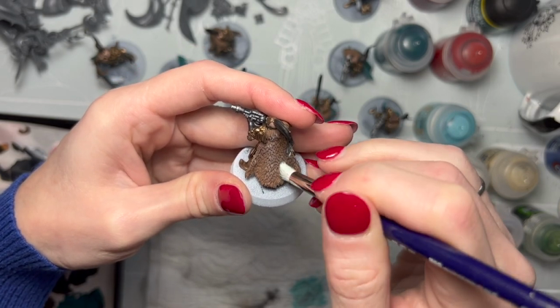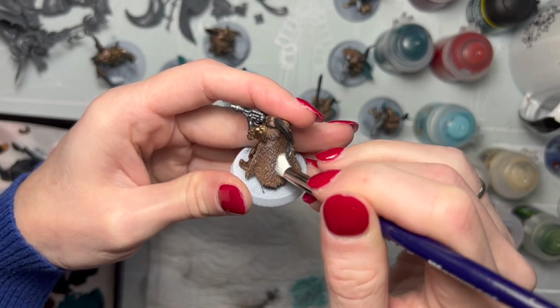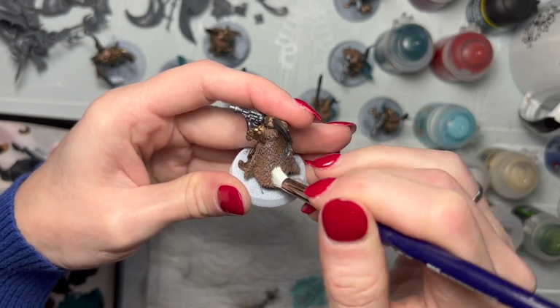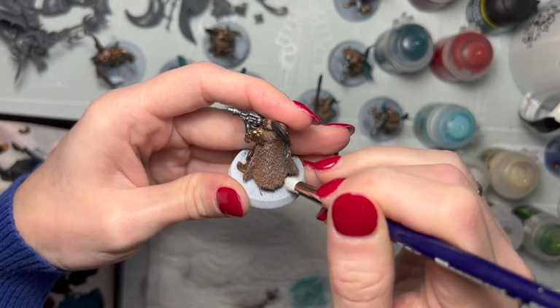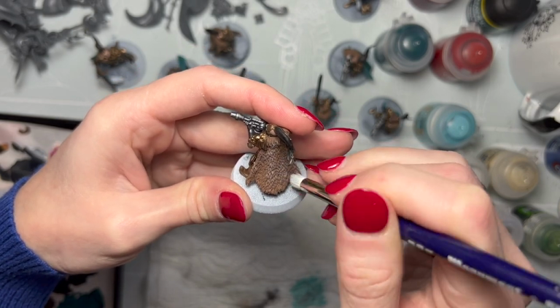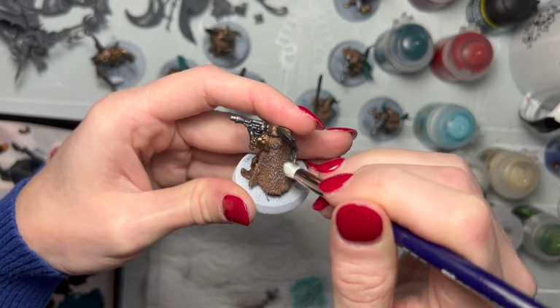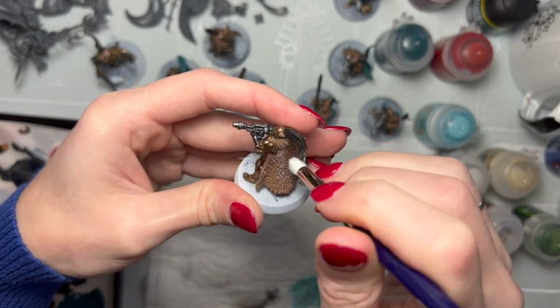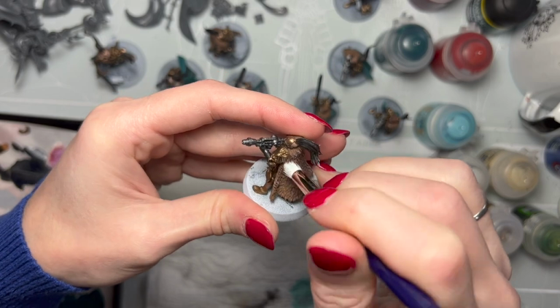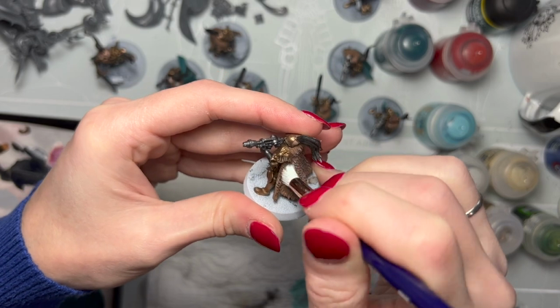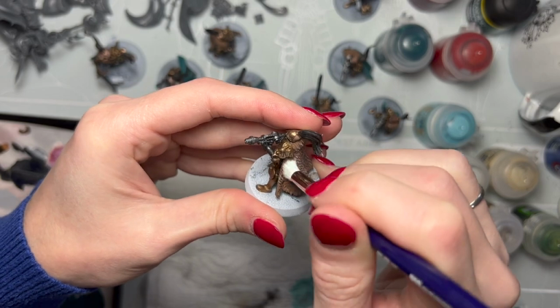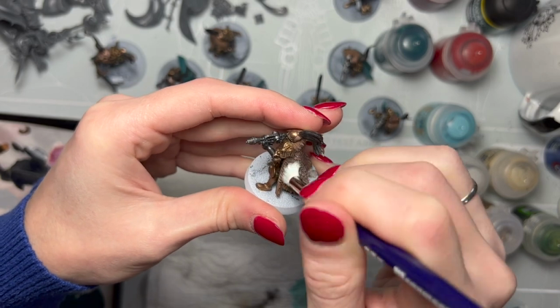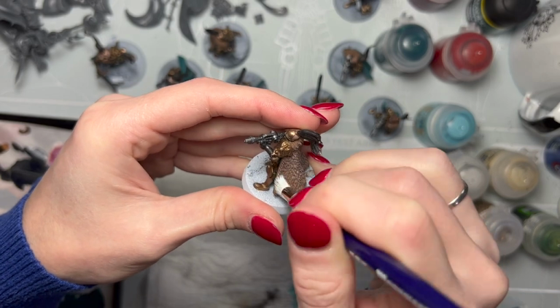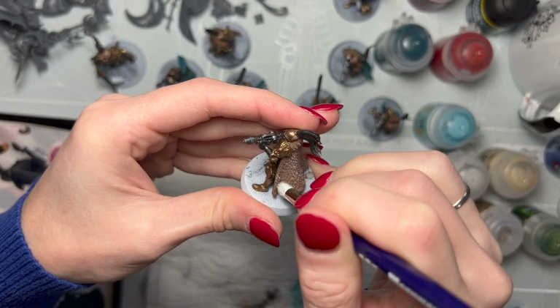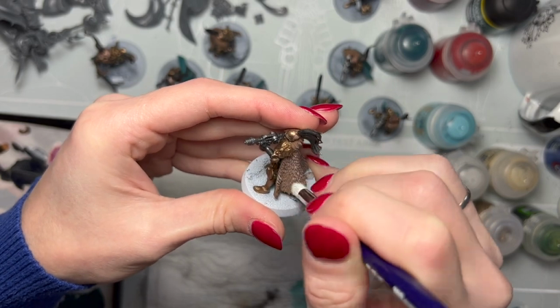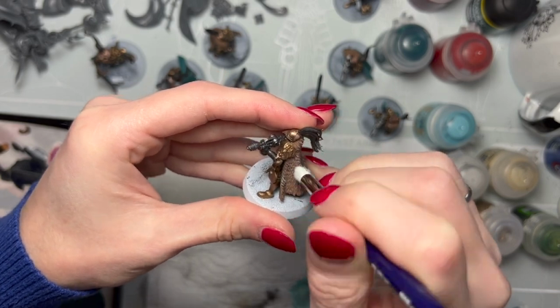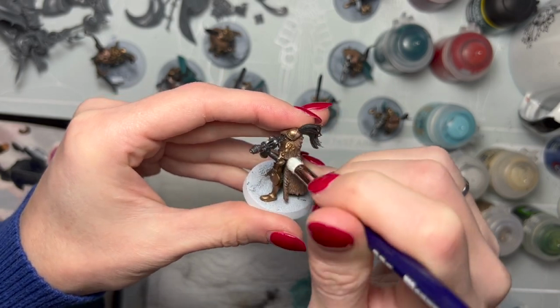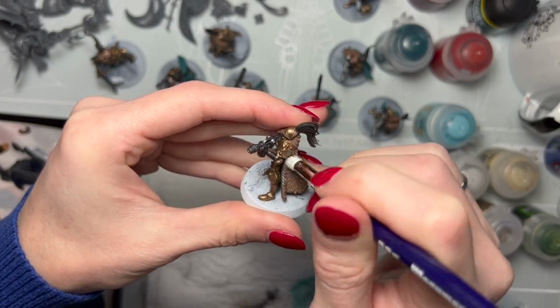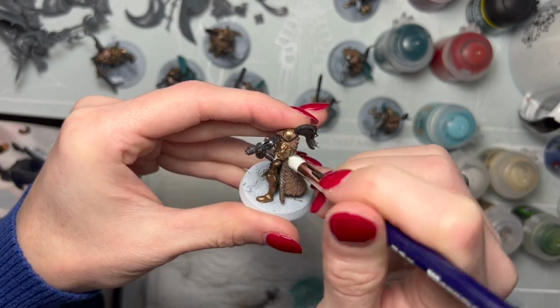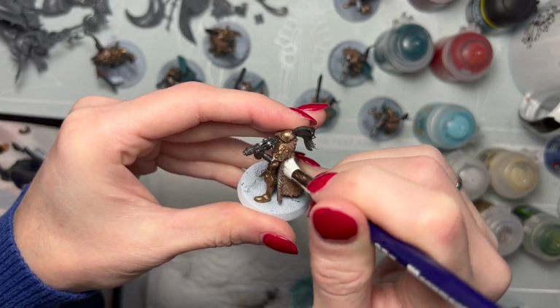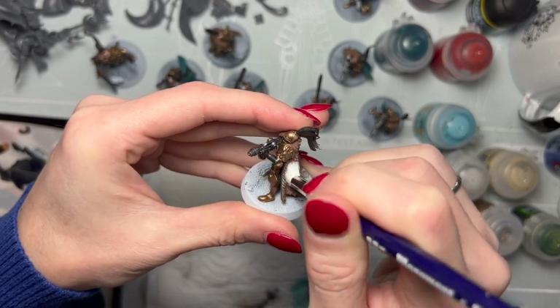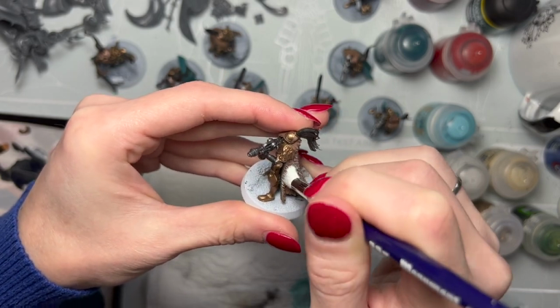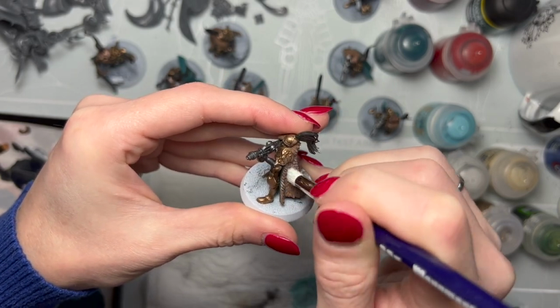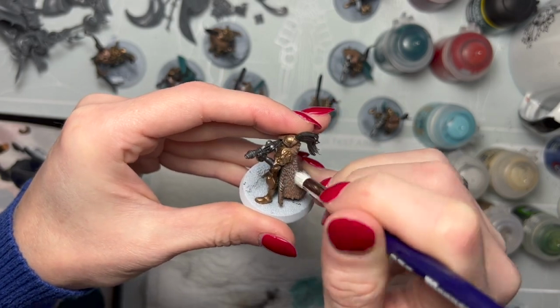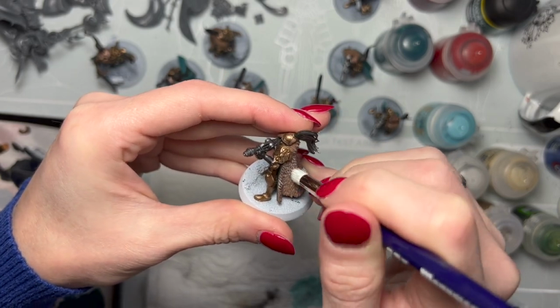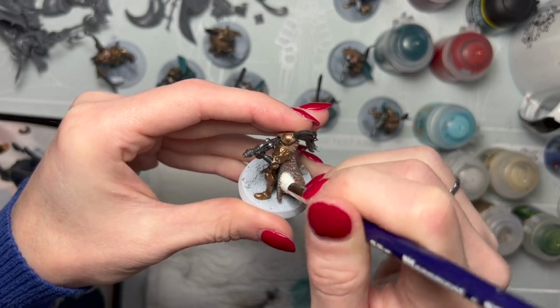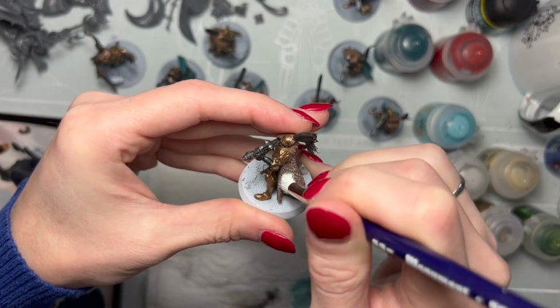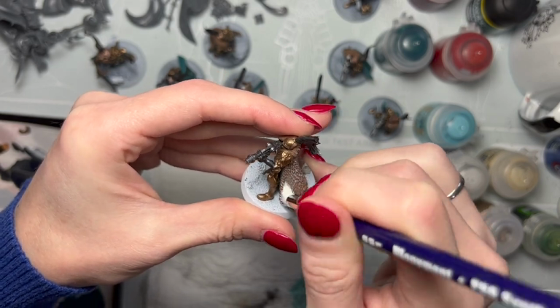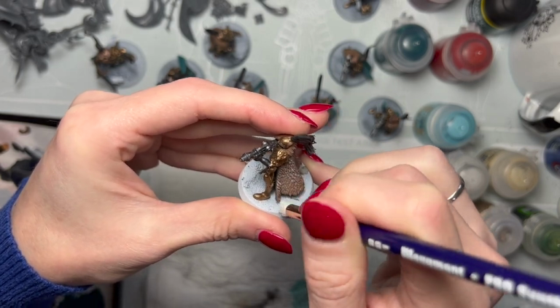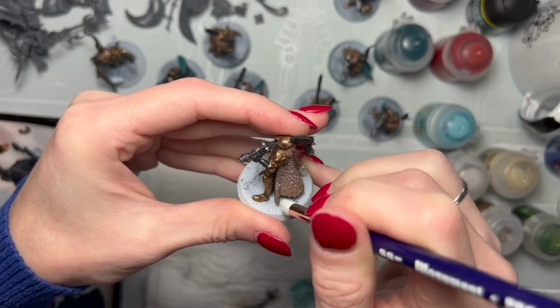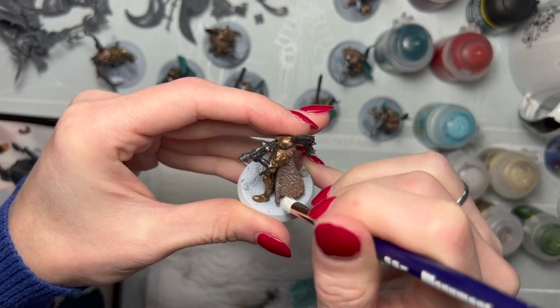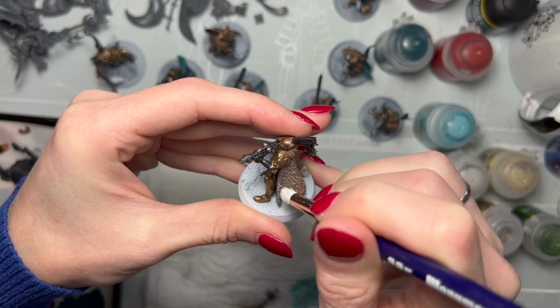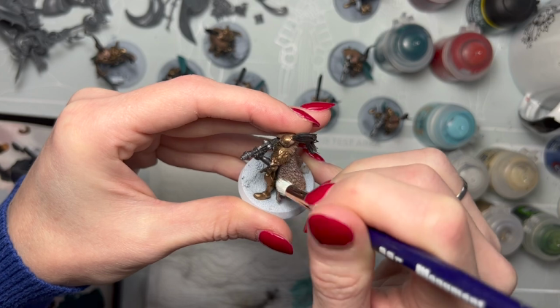So in this case doing fur, we're going to have the strokes going in a downward motion so that it gets the top of the hump of the palette of fur.